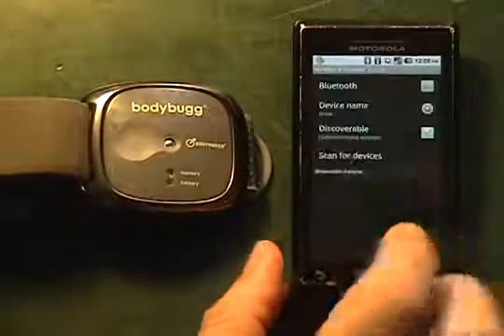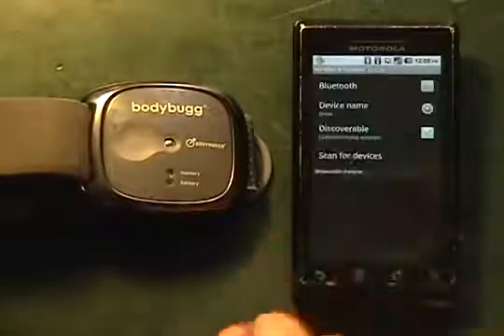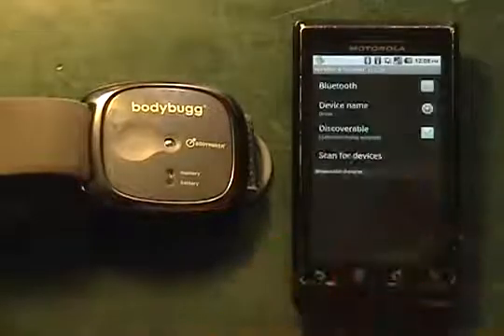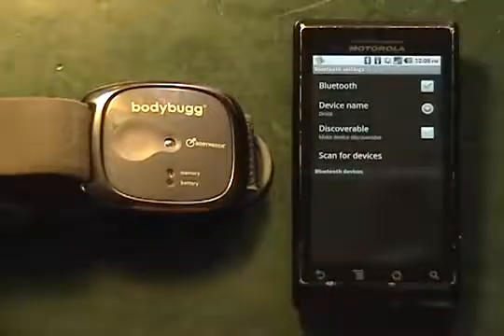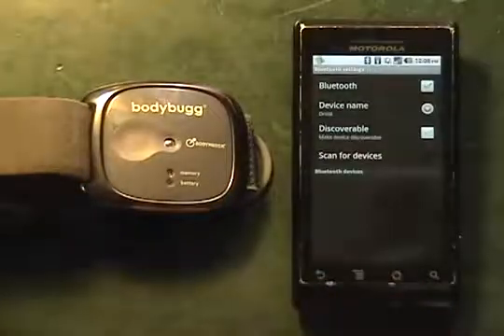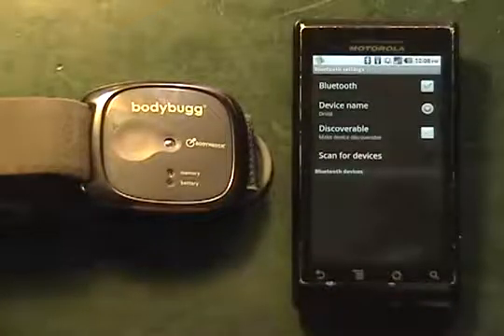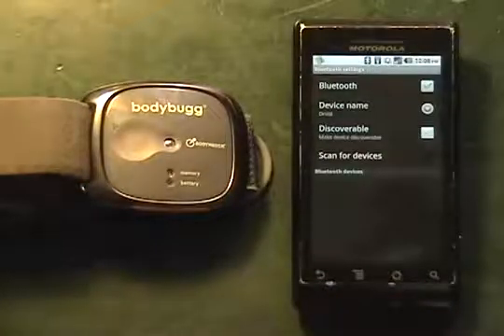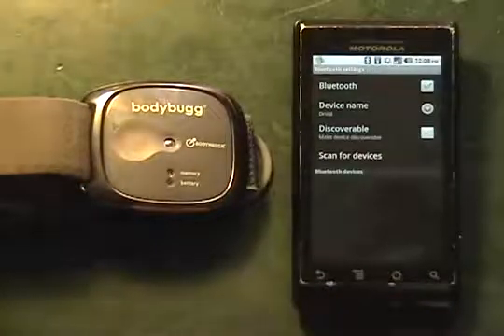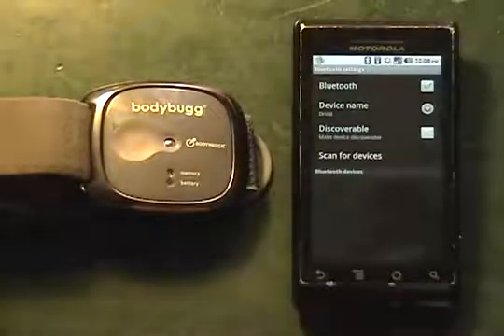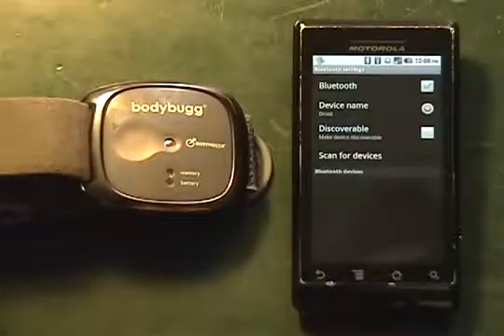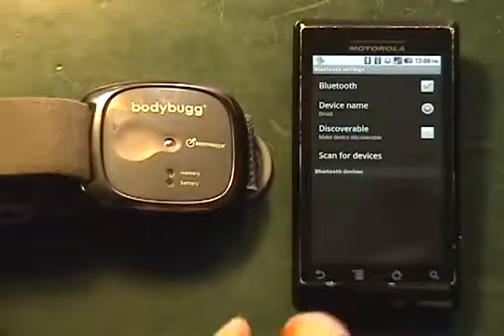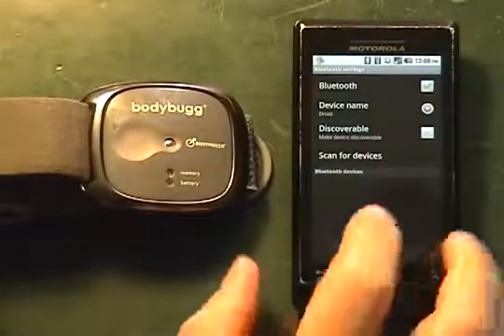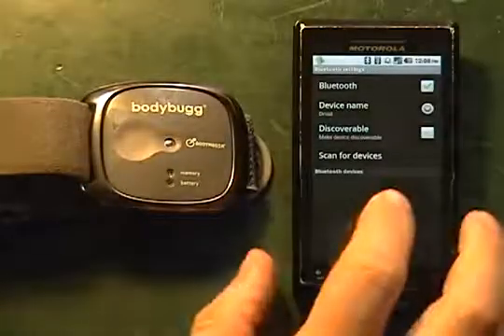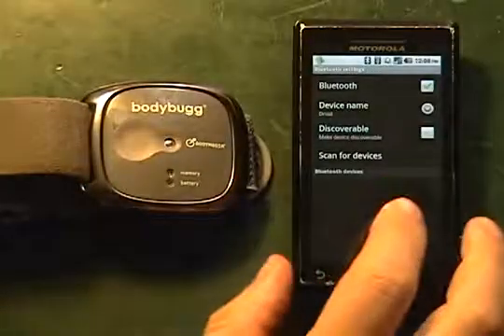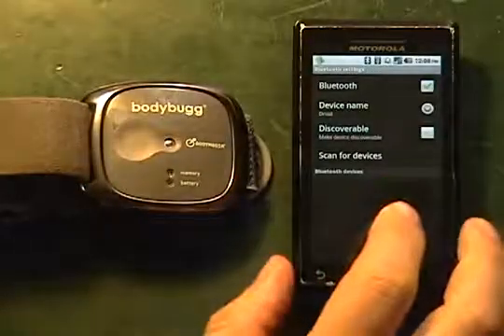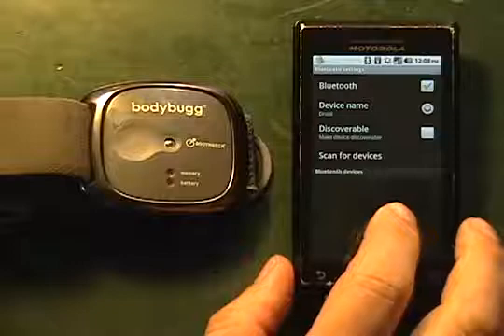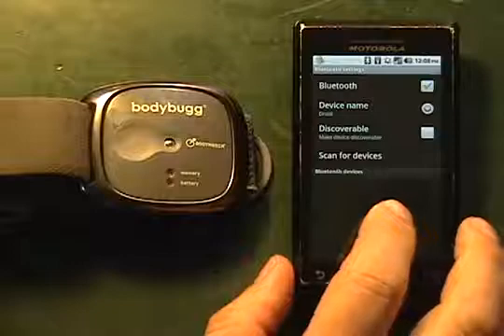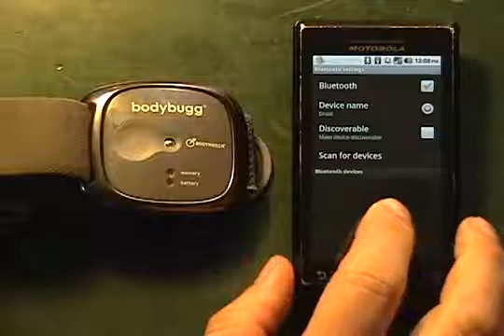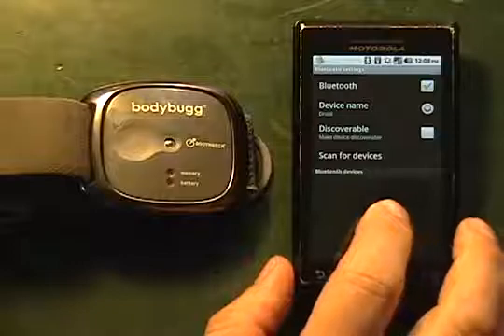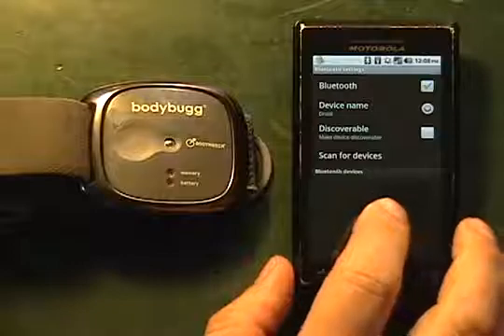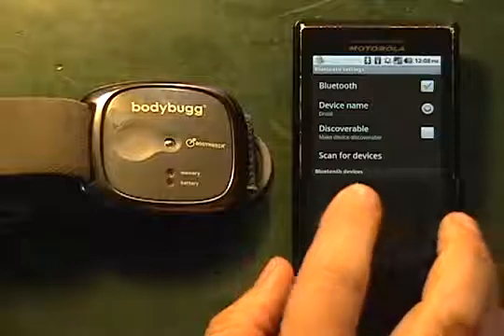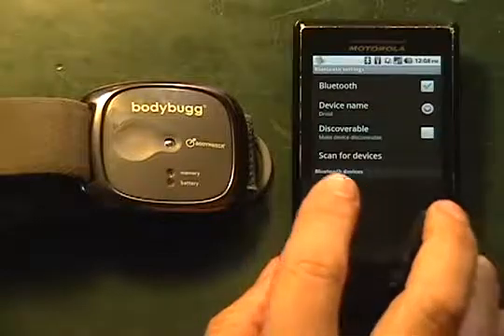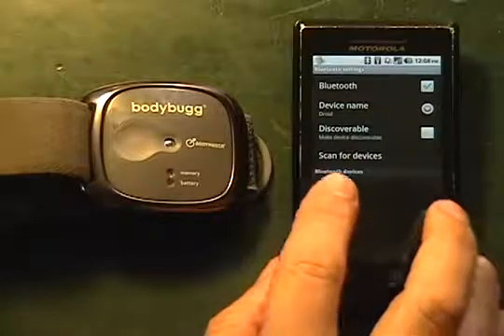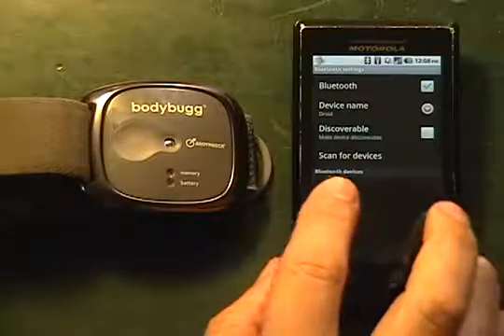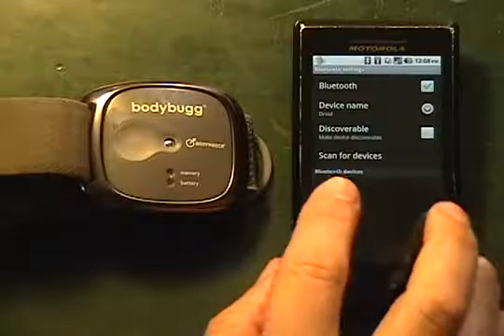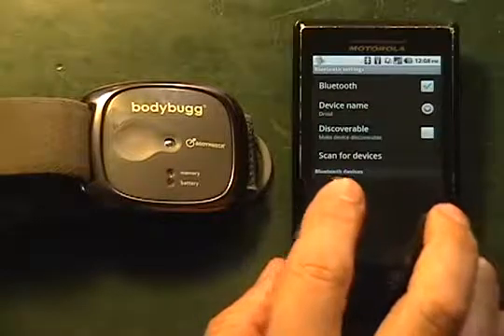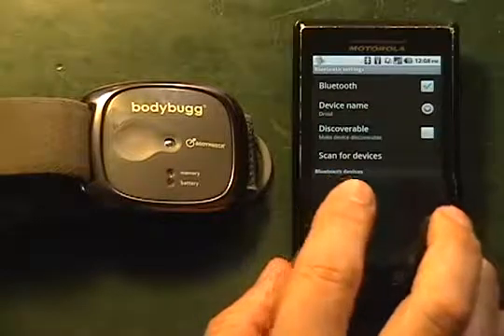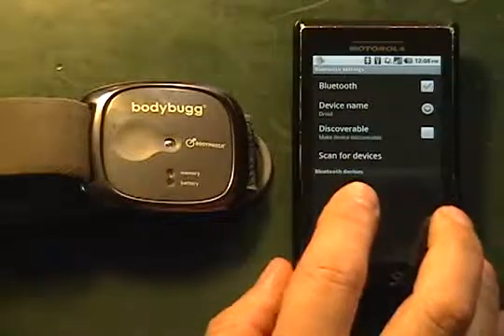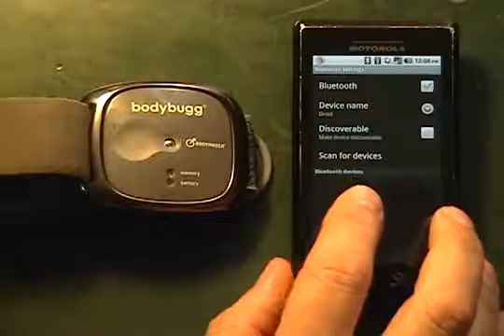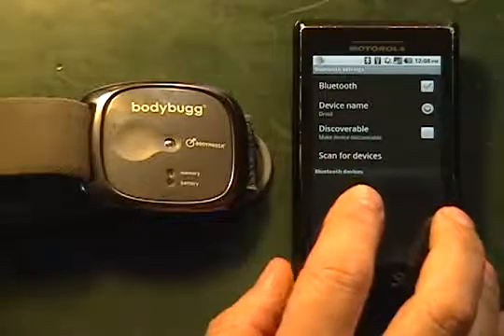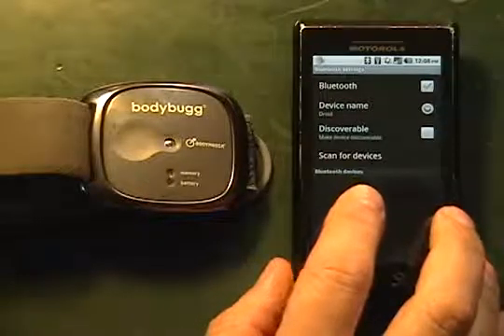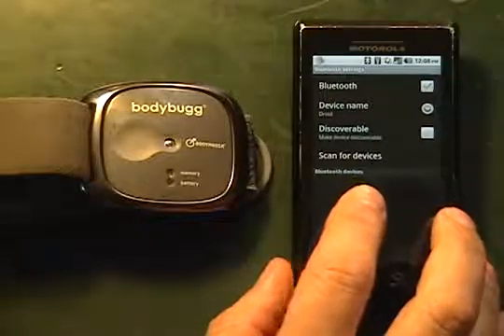We're going to touch on Bluetooth settings, and then we're going to make our device discoverable and scan for devices.